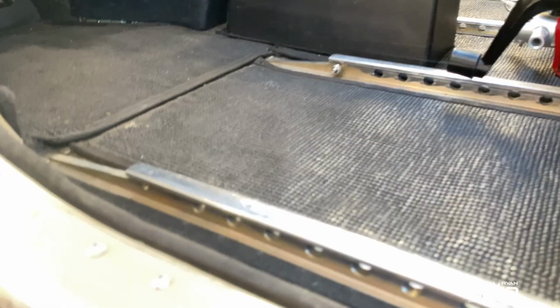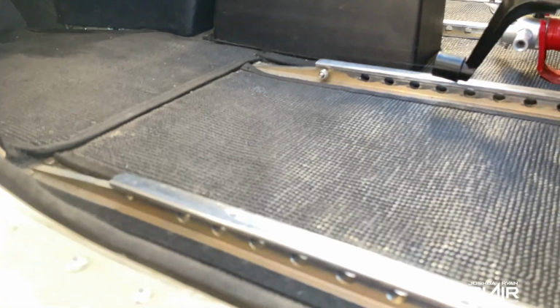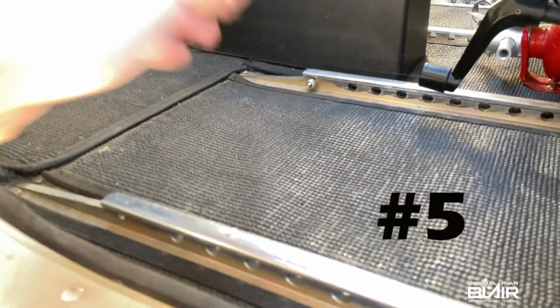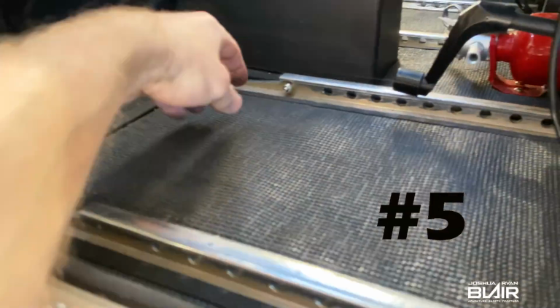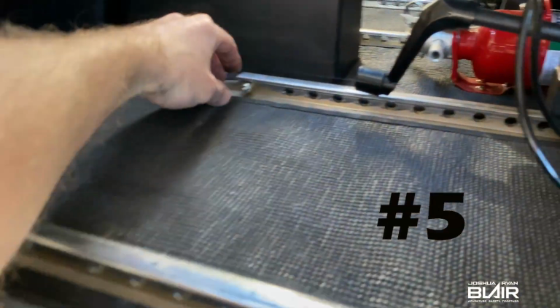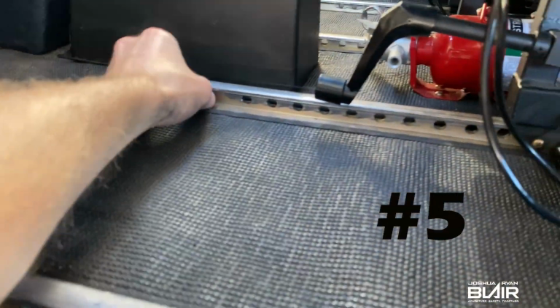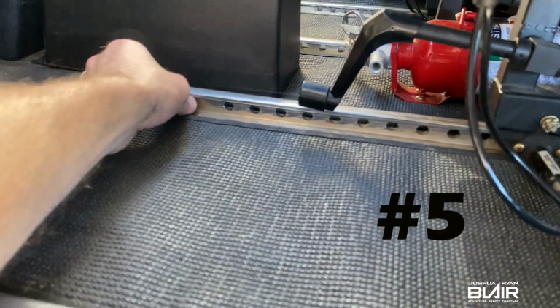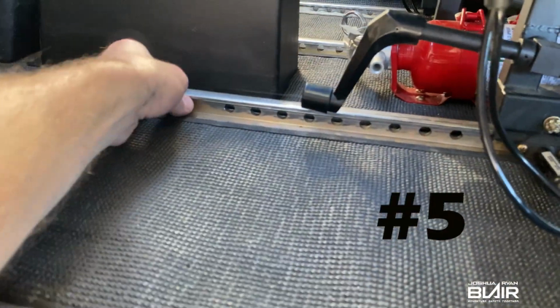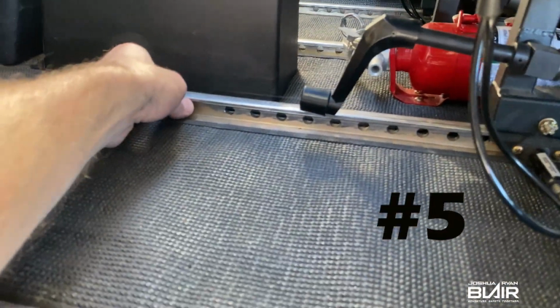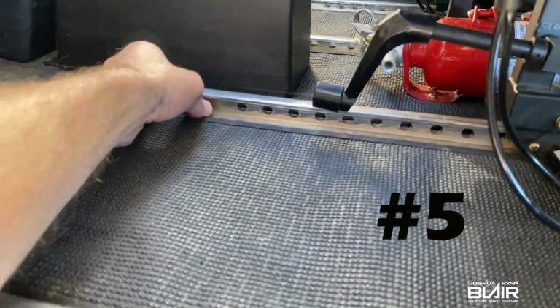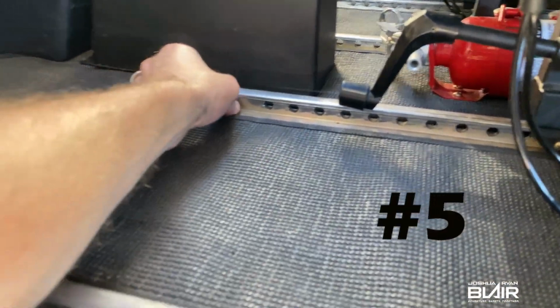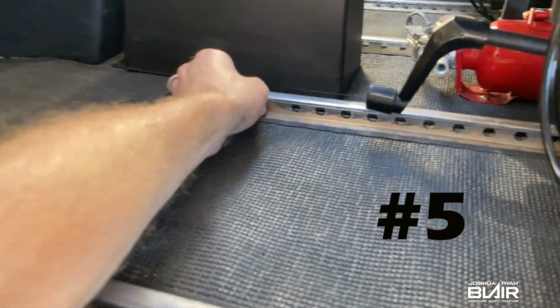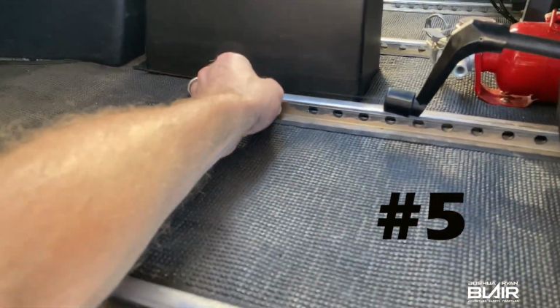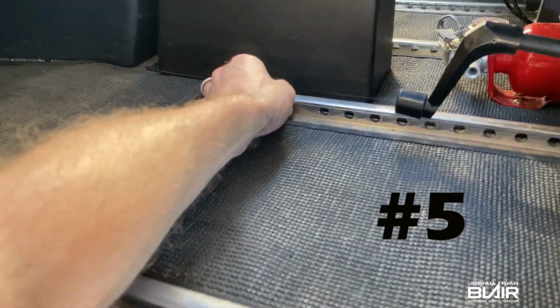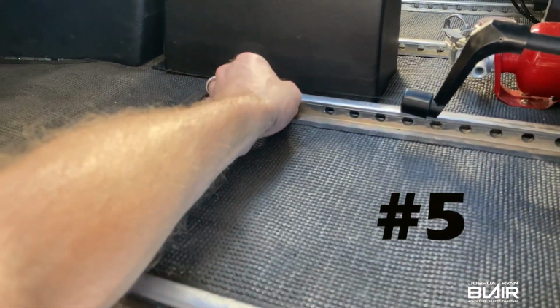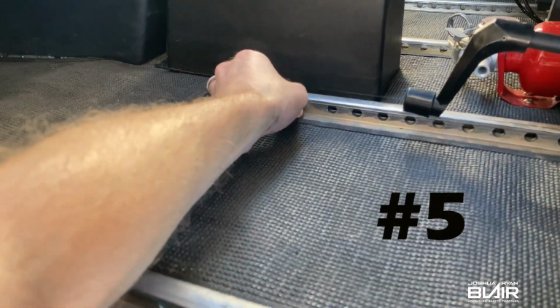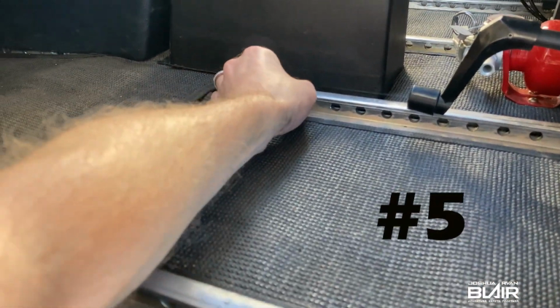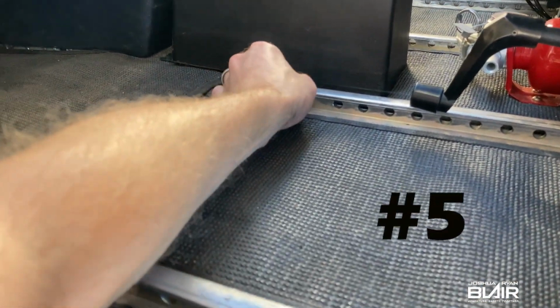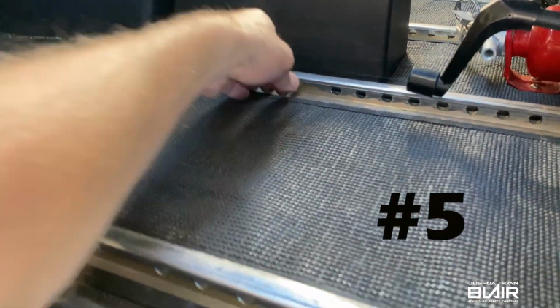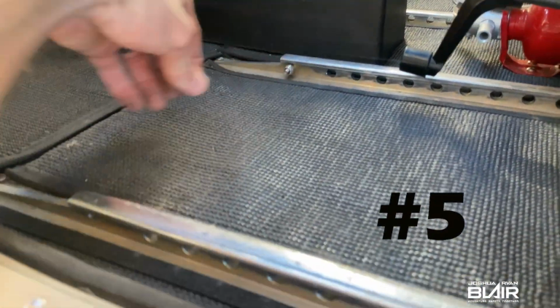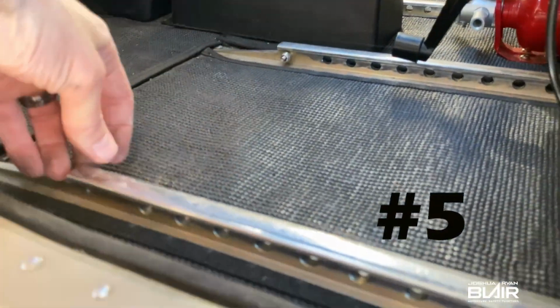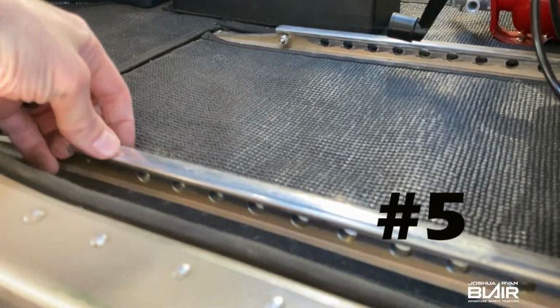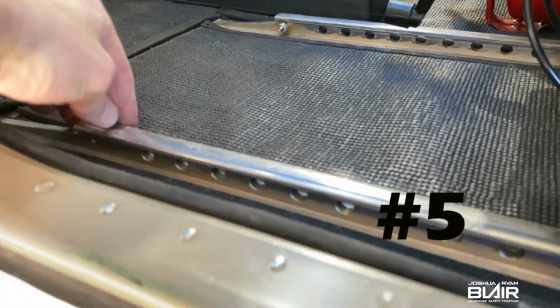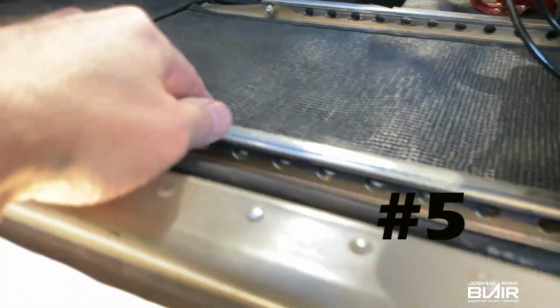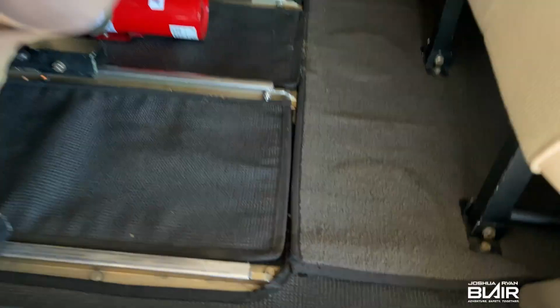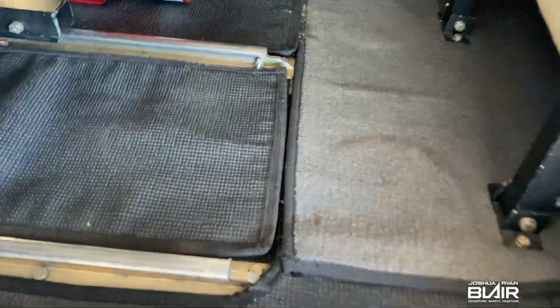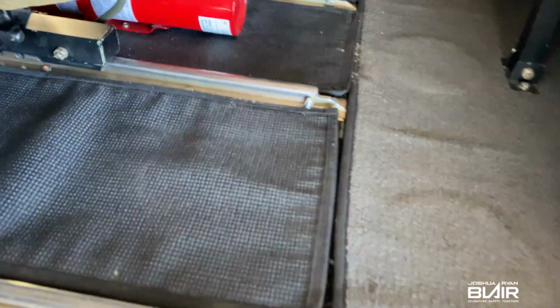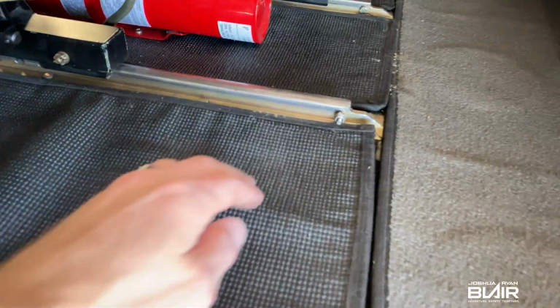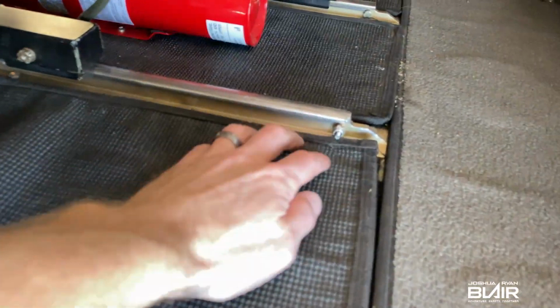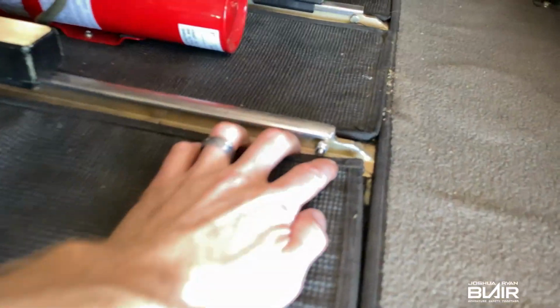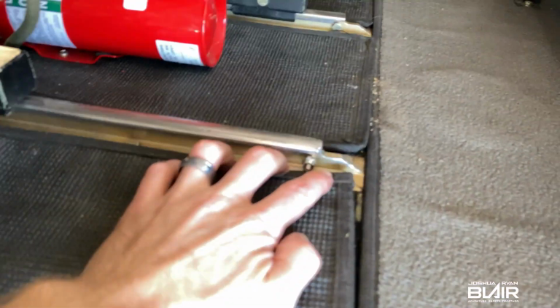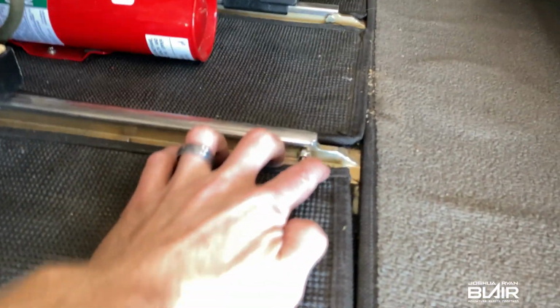Another thing I check is the seat track stops on the forward and aft side to make sure they're fully secure.